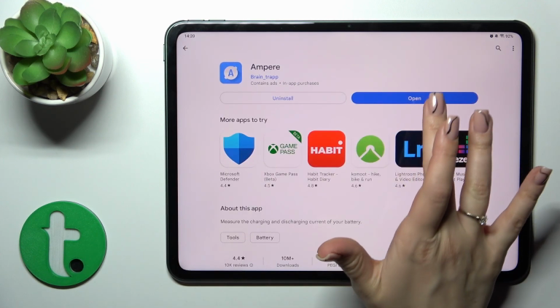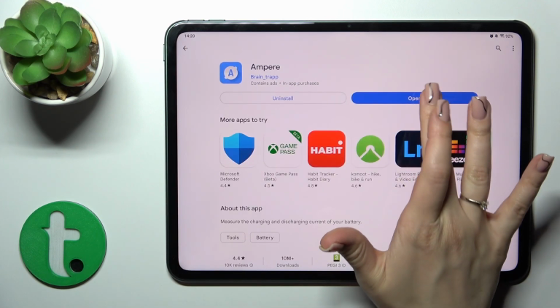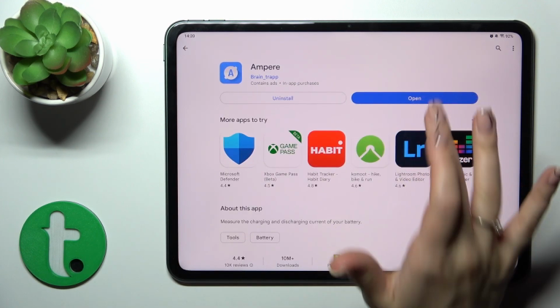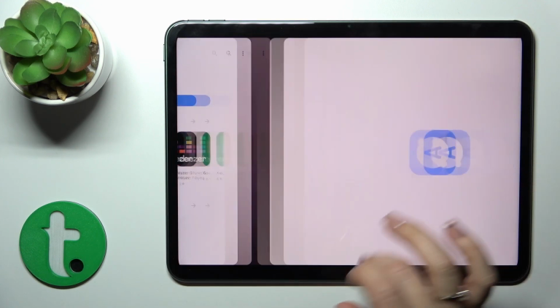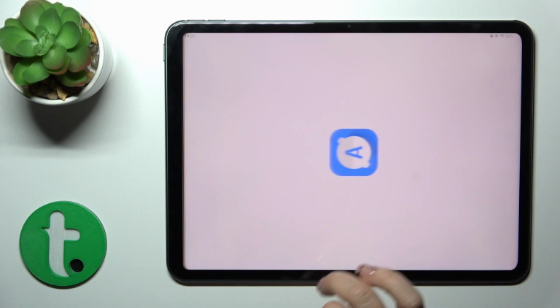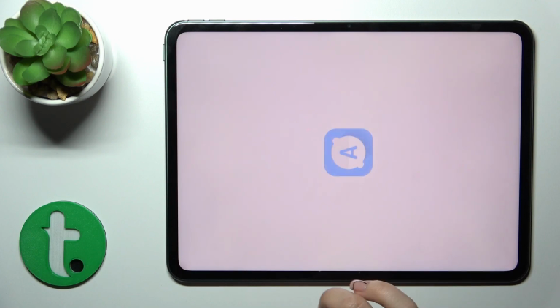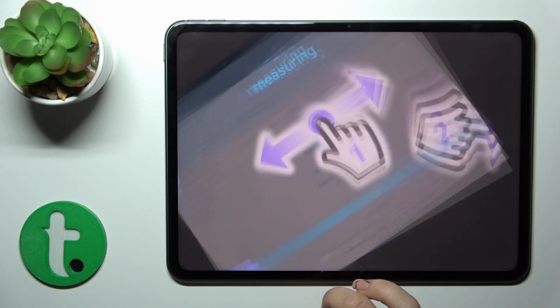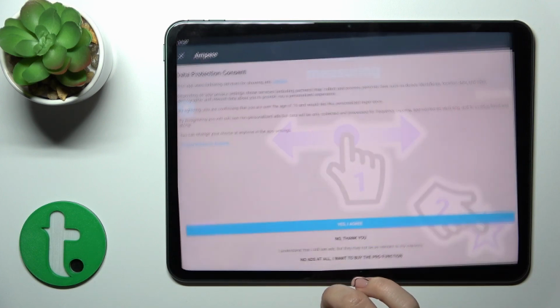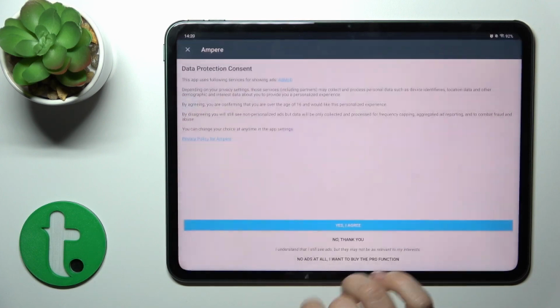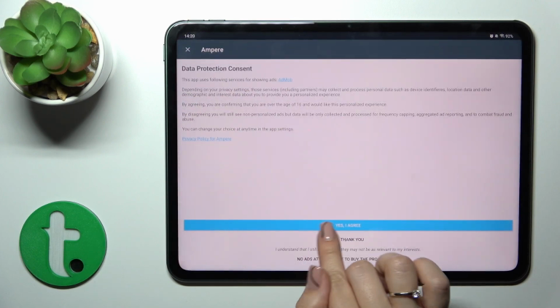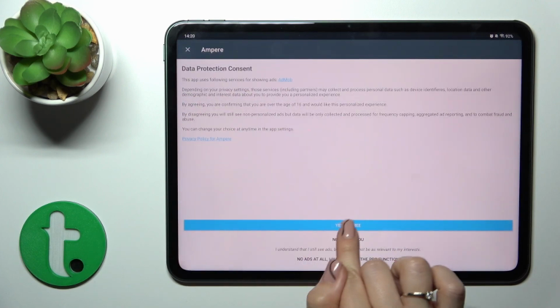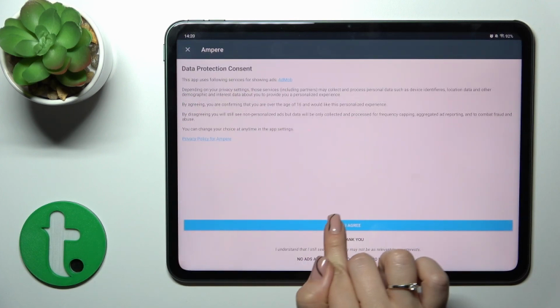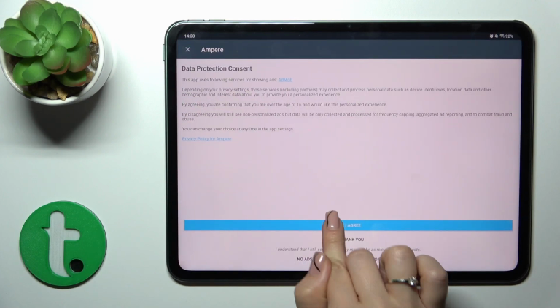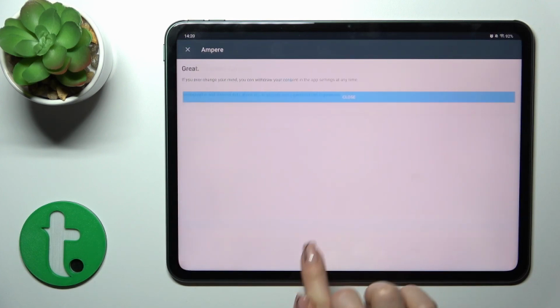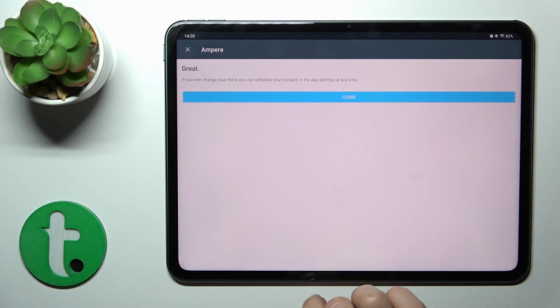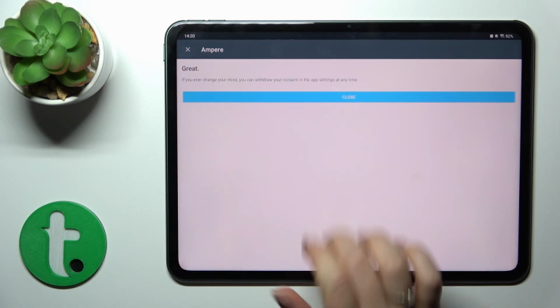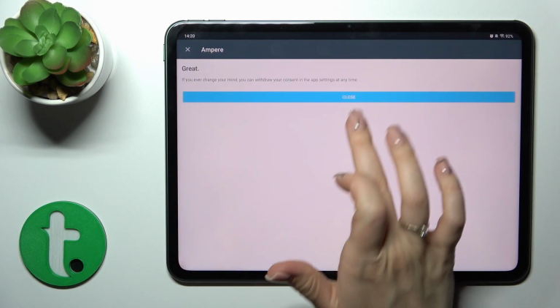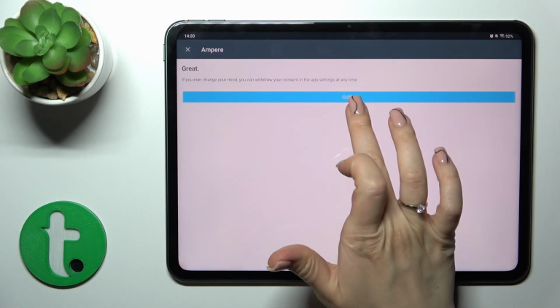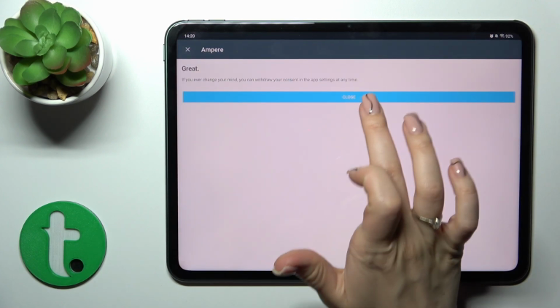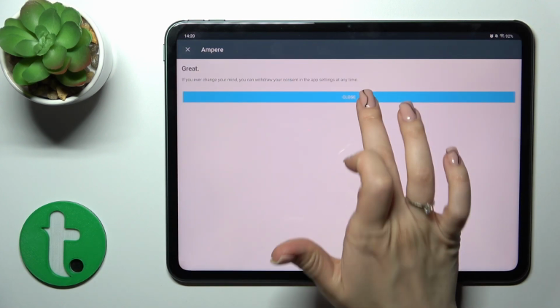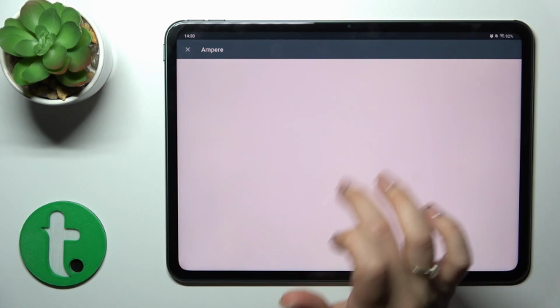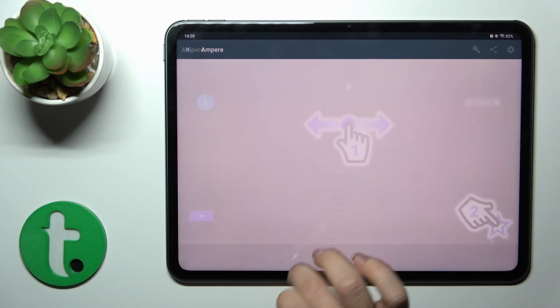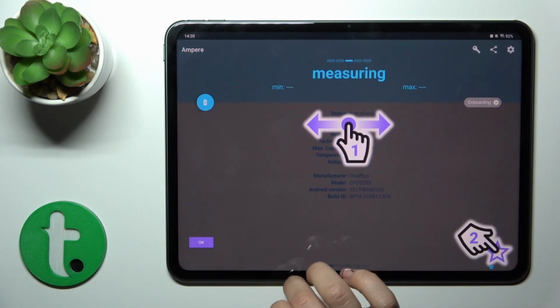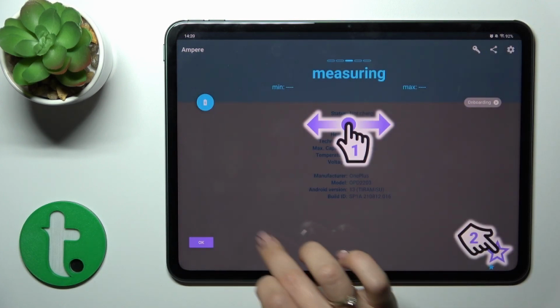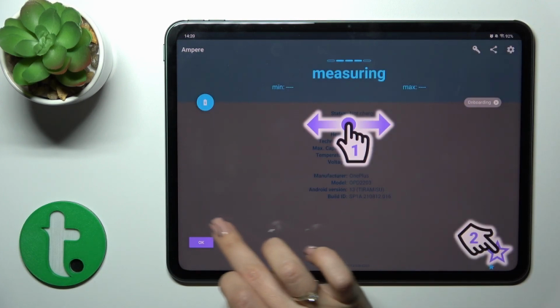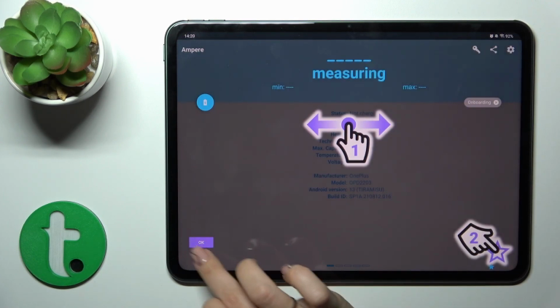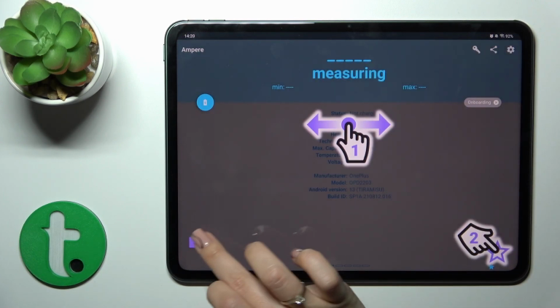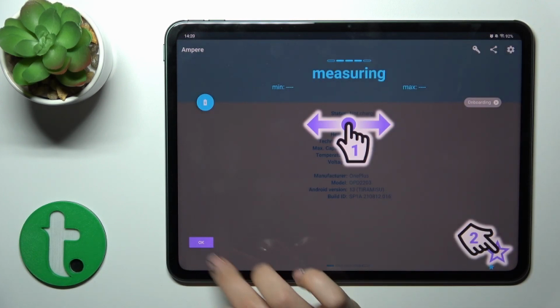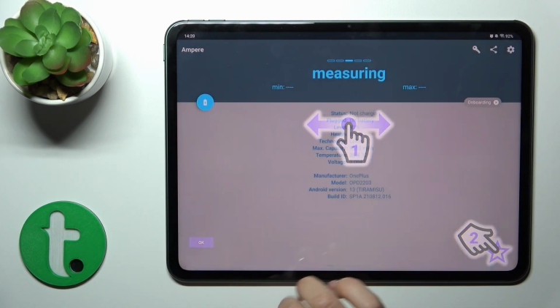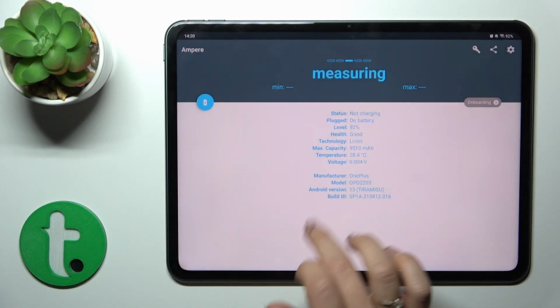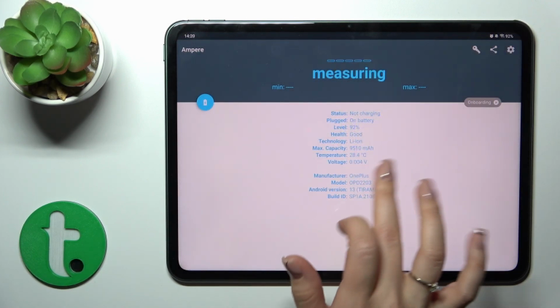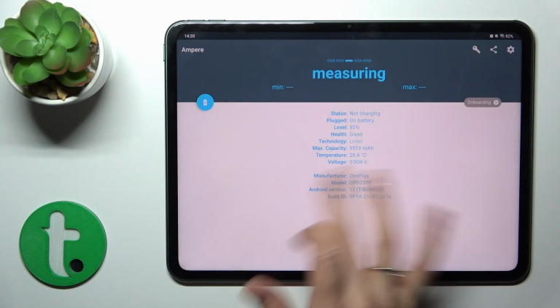After that, just tap to open the app, click yes I agree, pick close and tap OK.